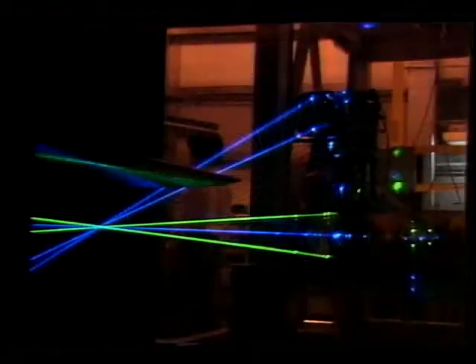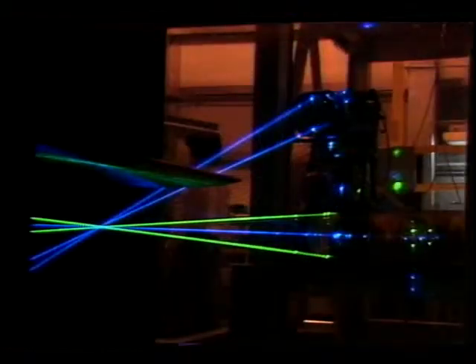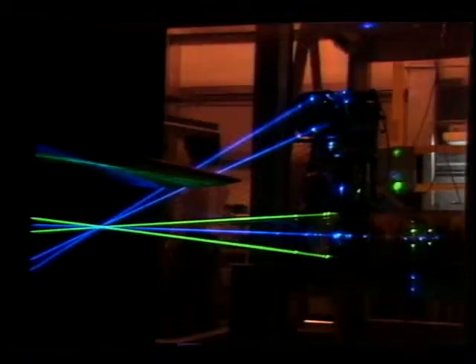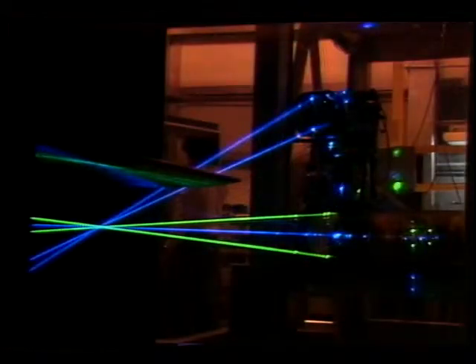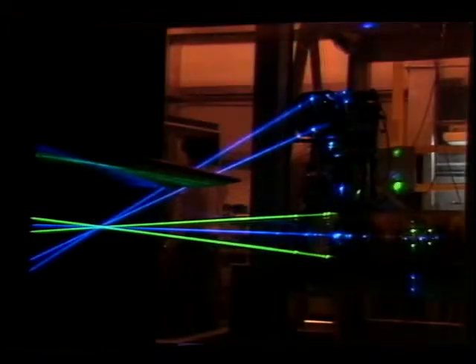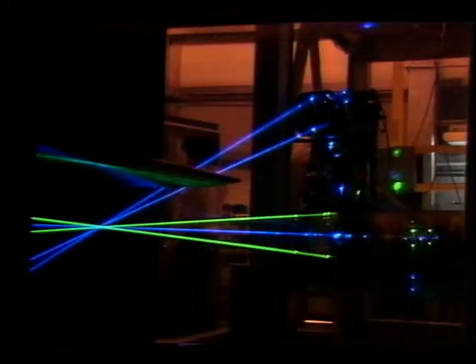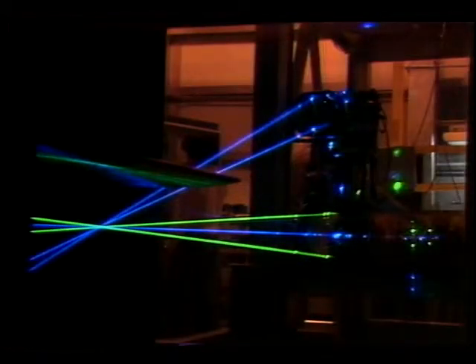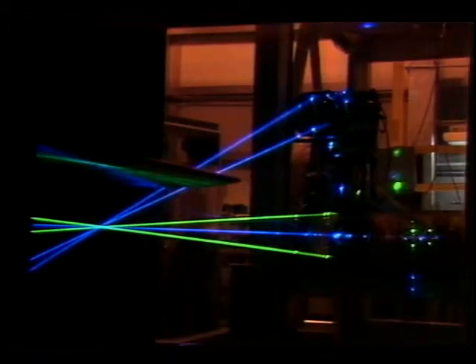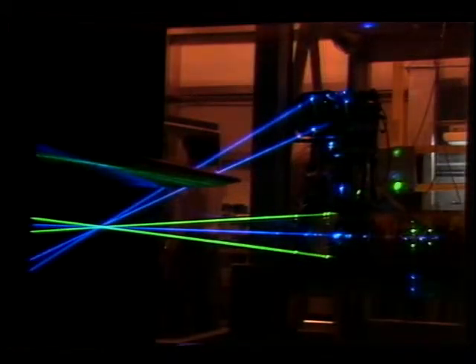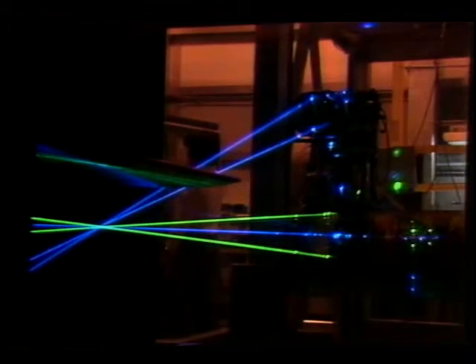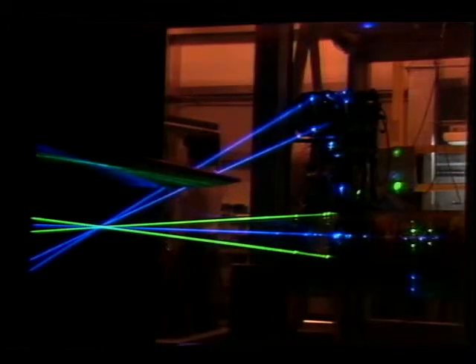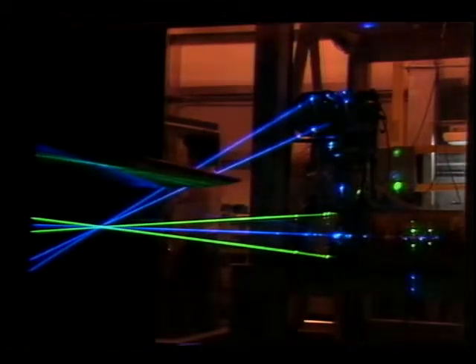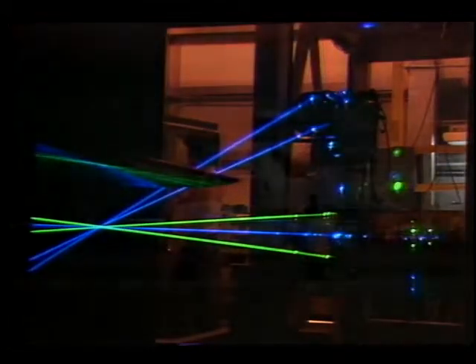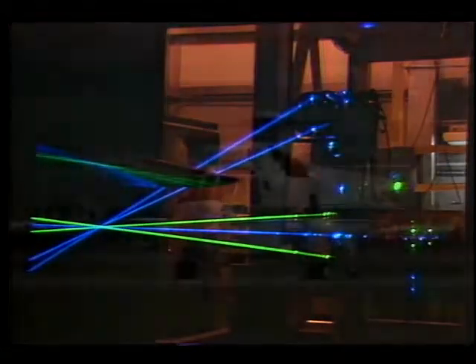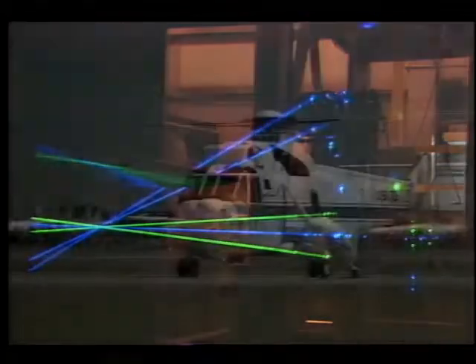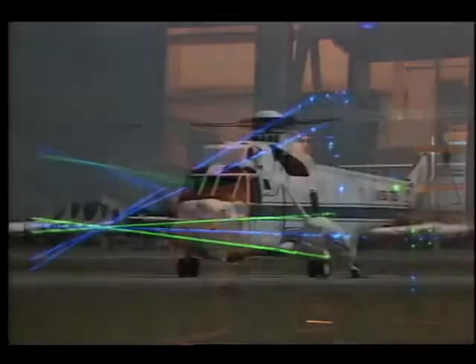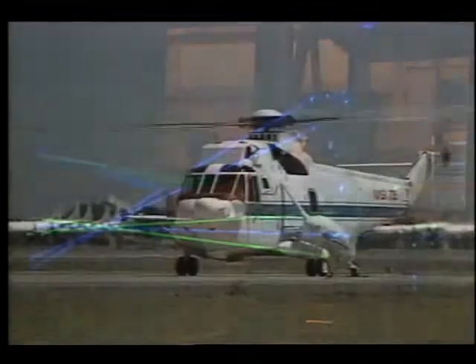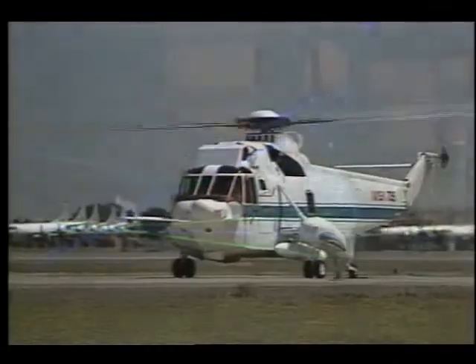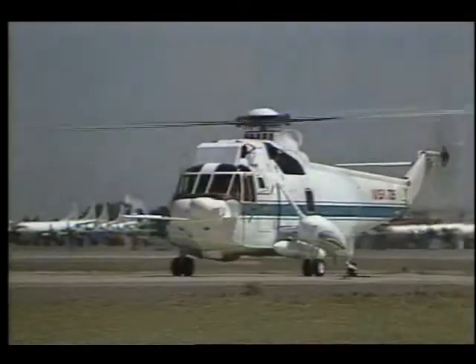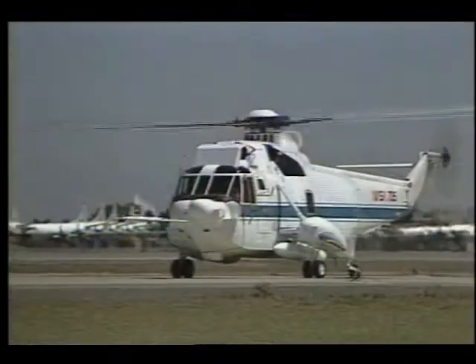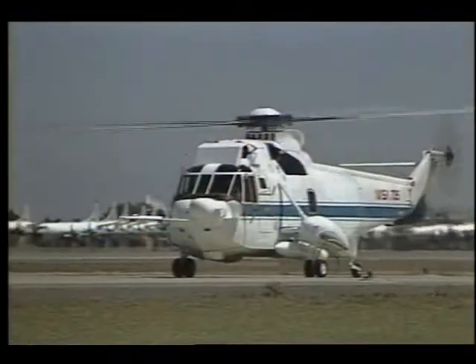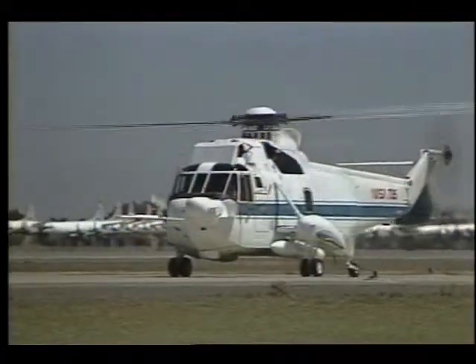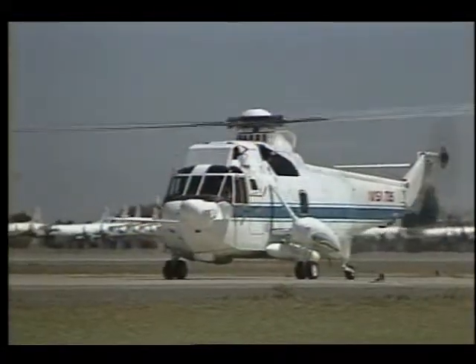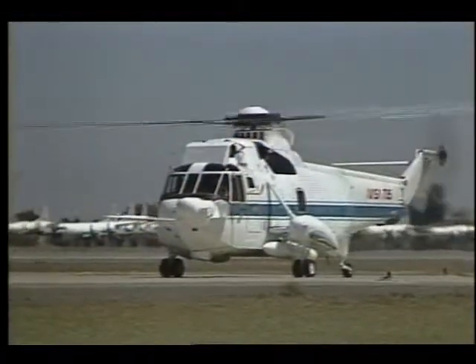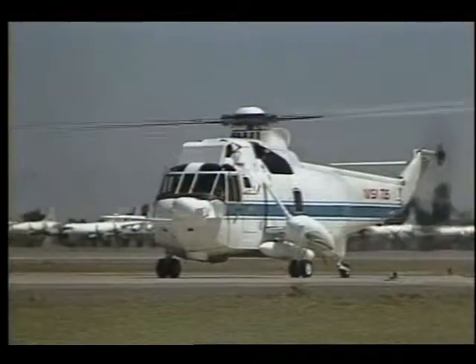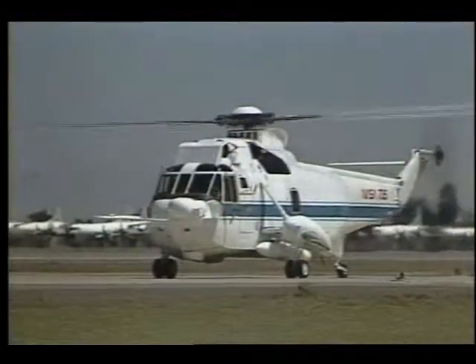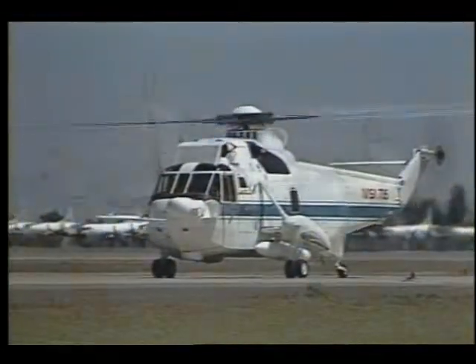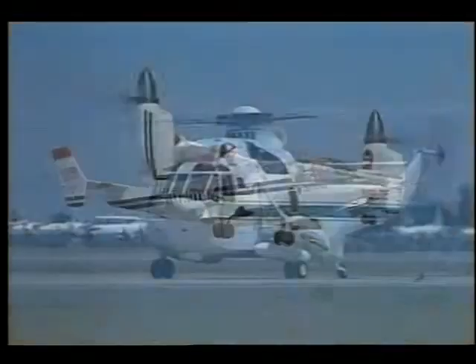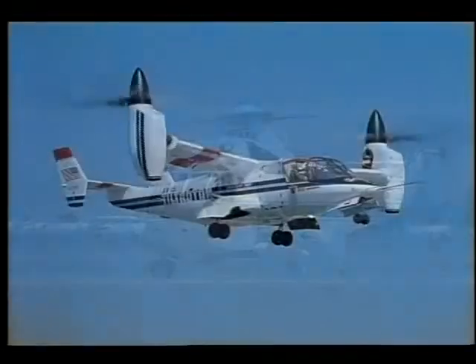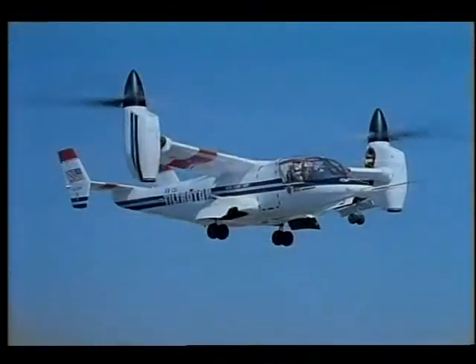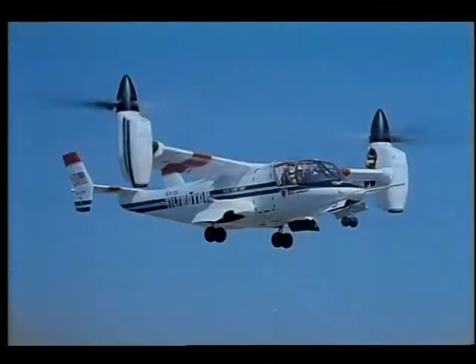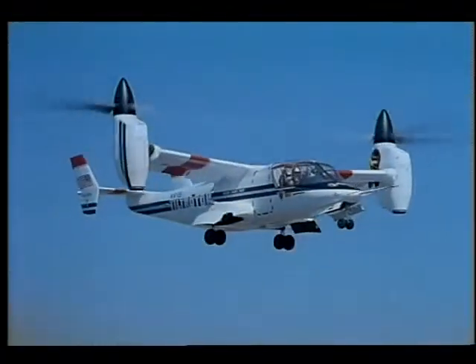NASA's Rotorcraft Research — an approach aimed at improving the performance of future transport systems.